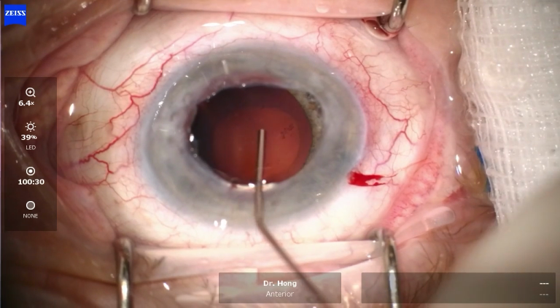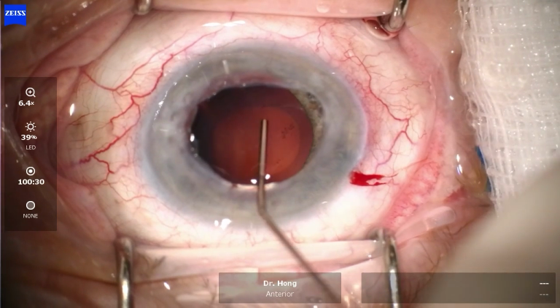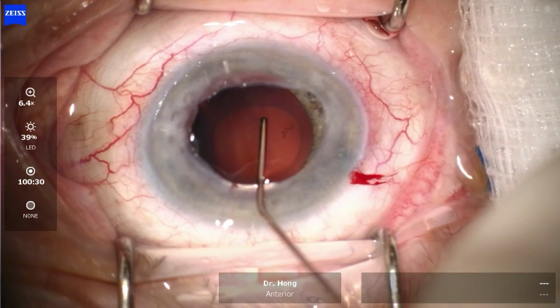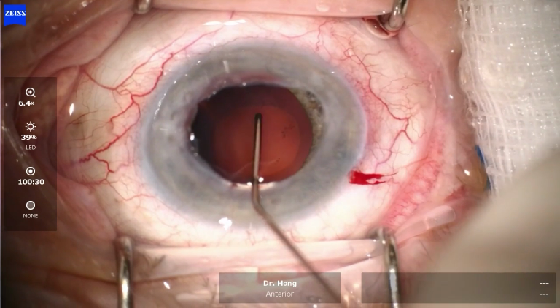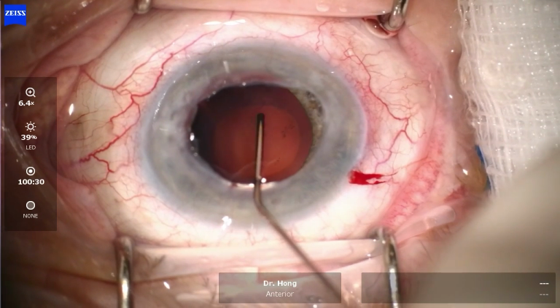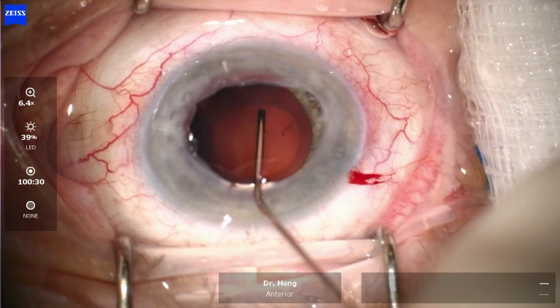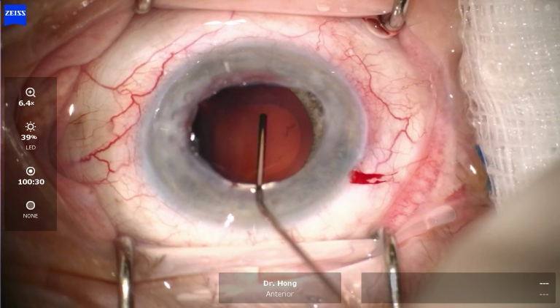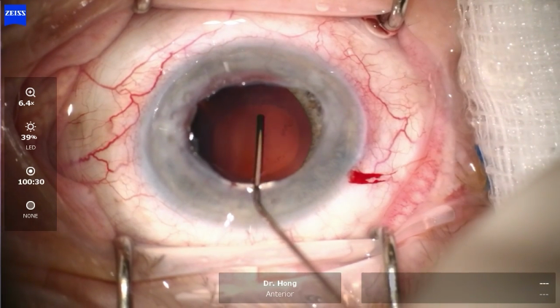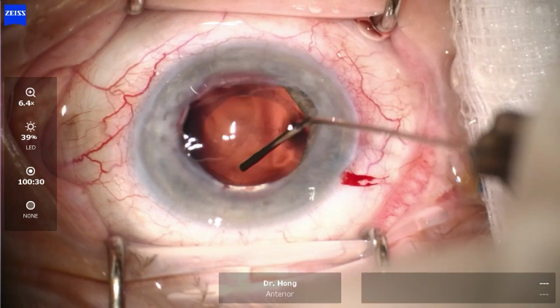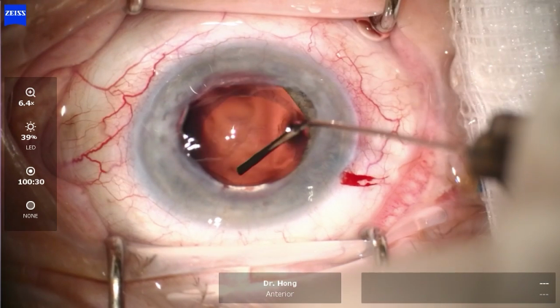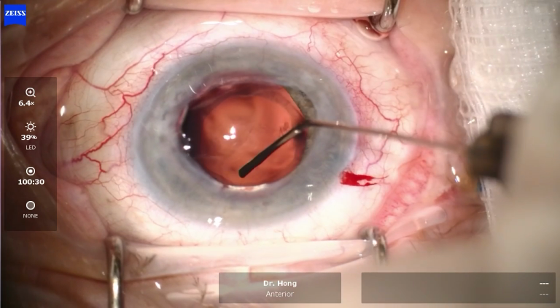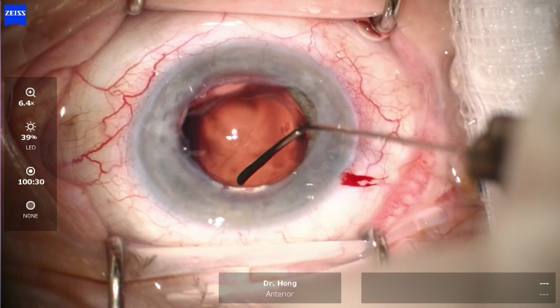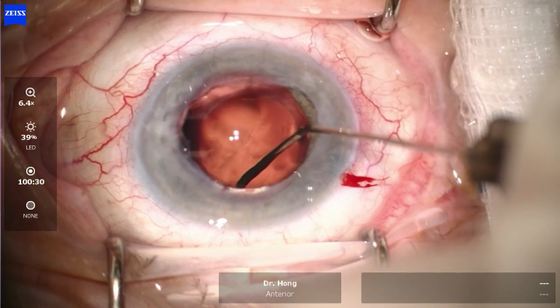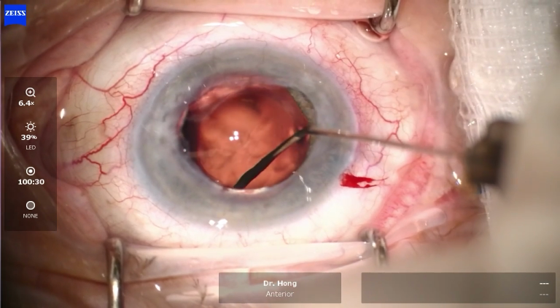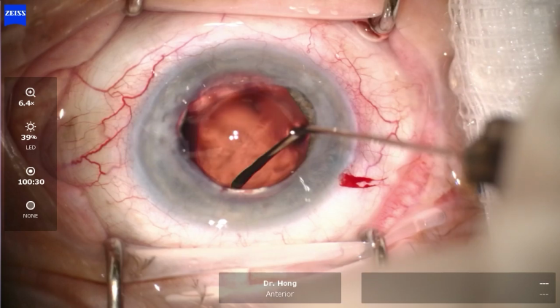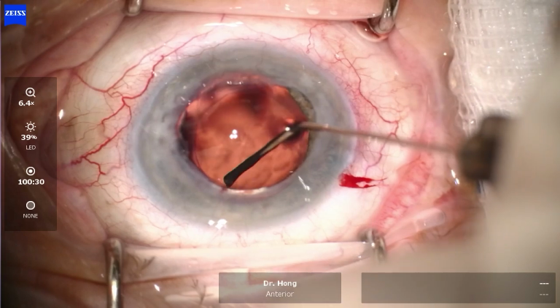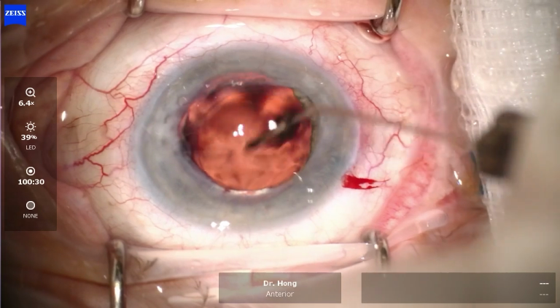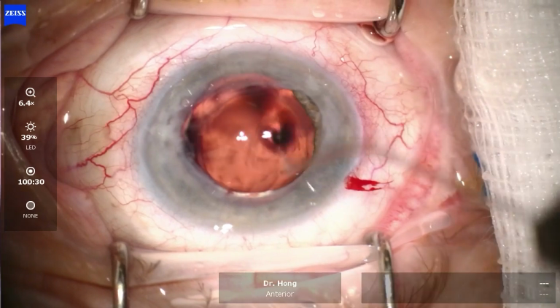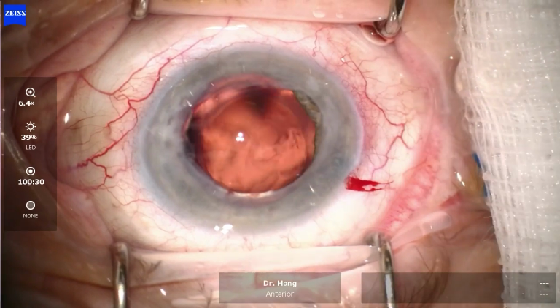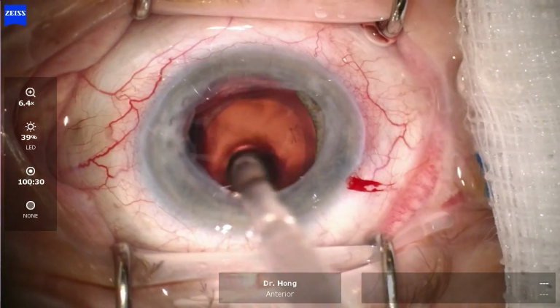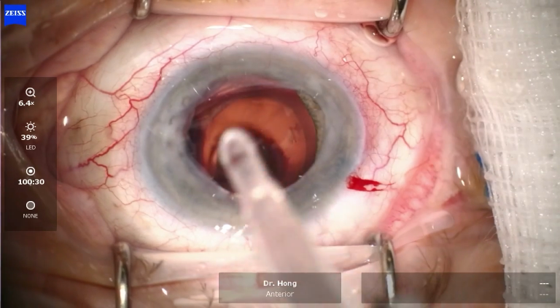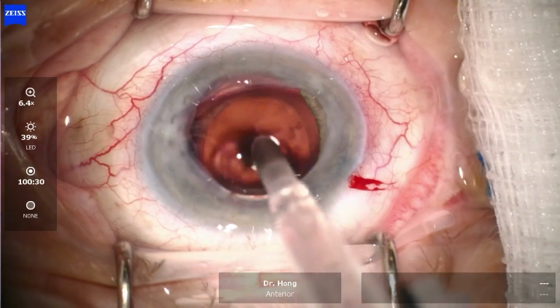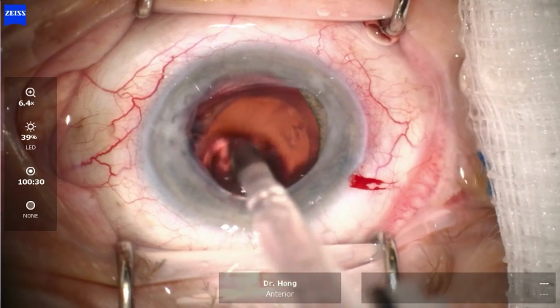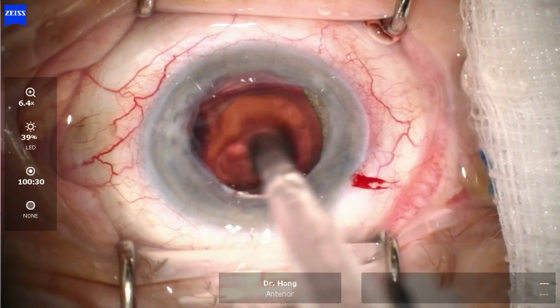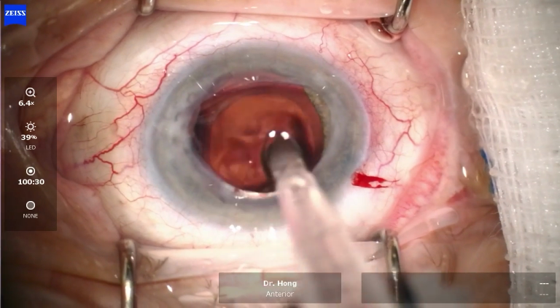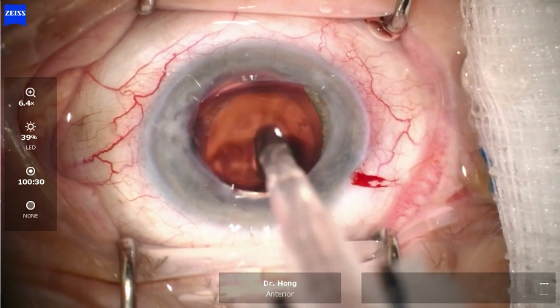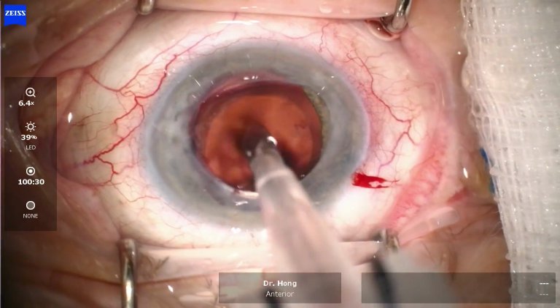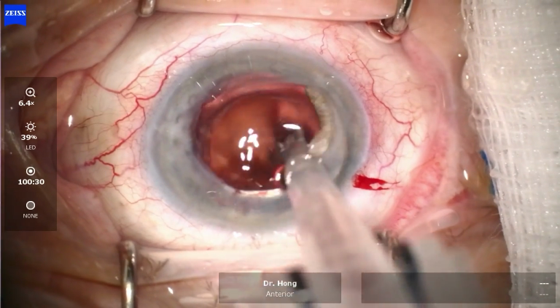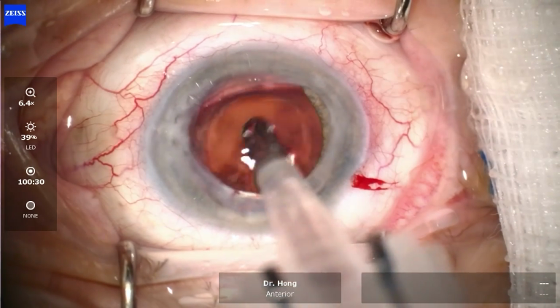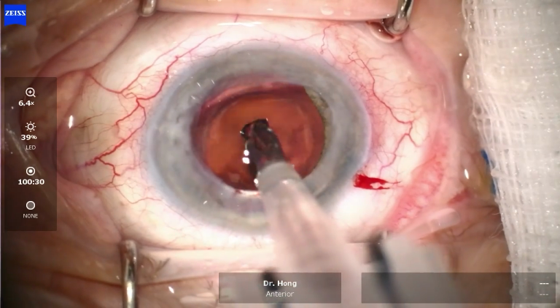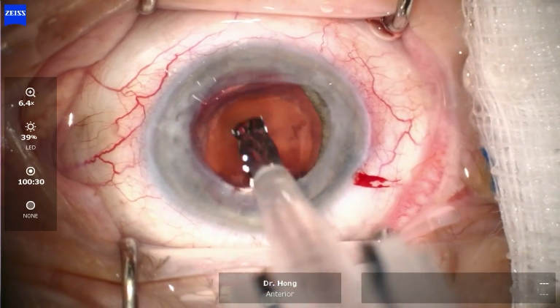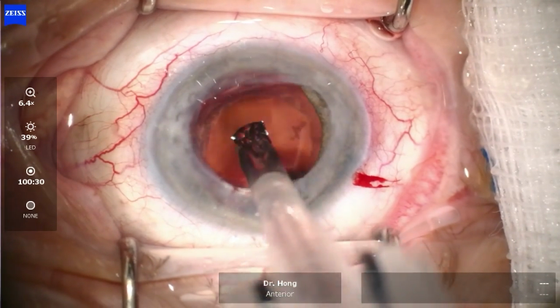Viscoelastic was then injected into the bag and a preloaded intraocular lens was placed into the bag.